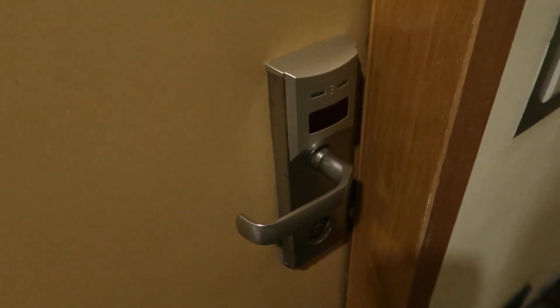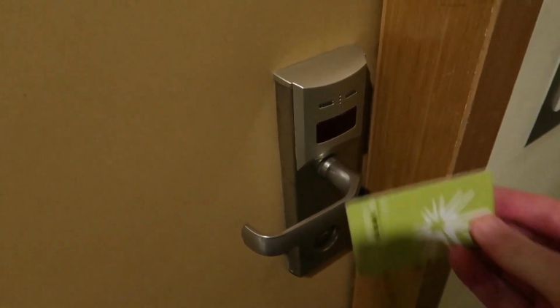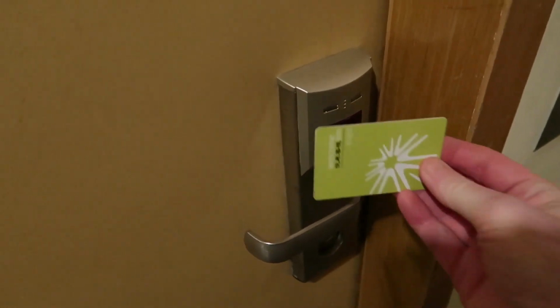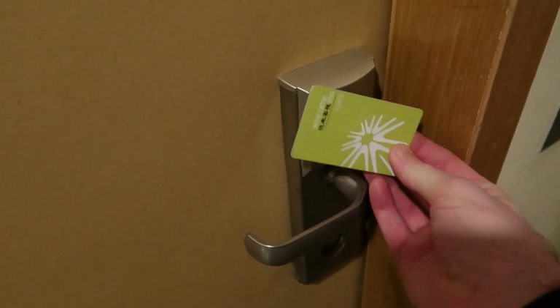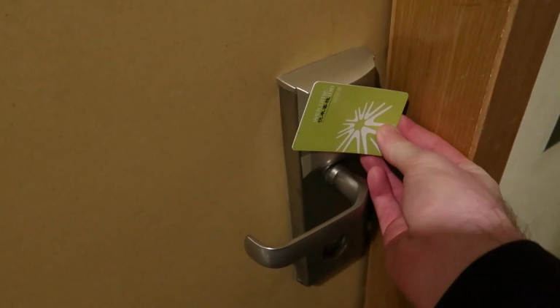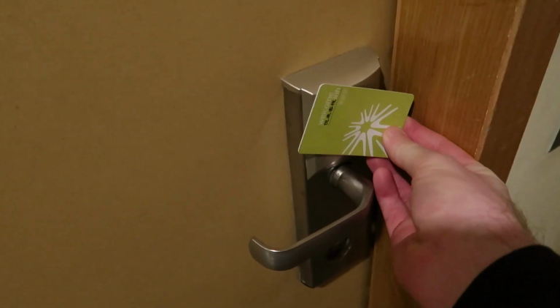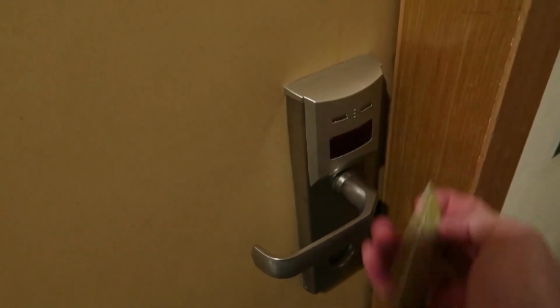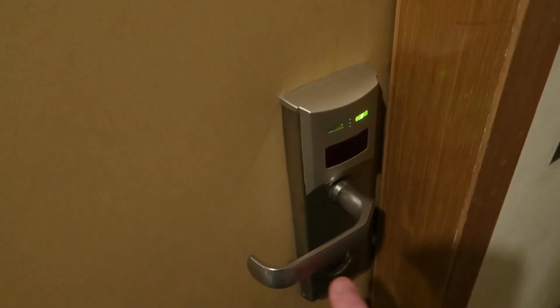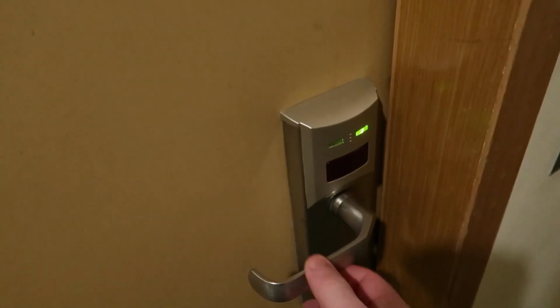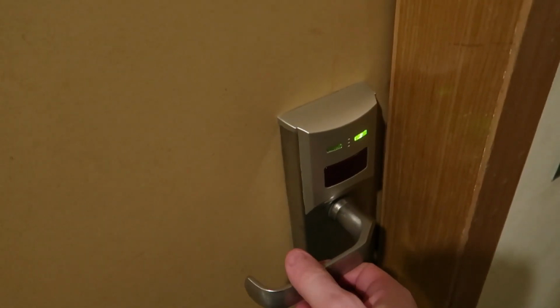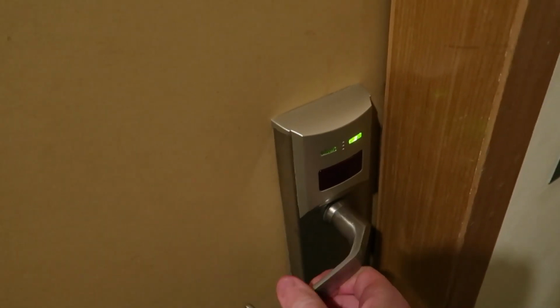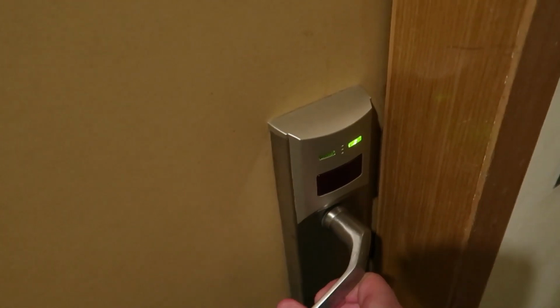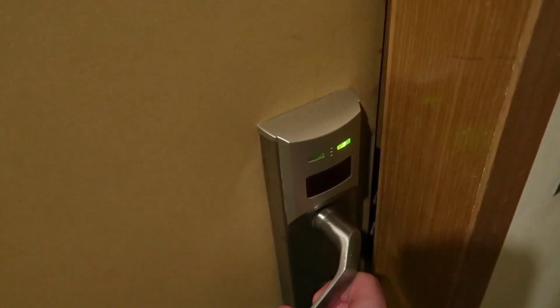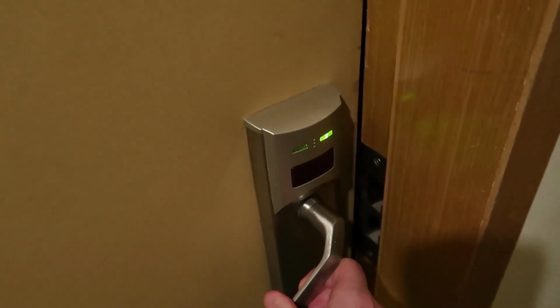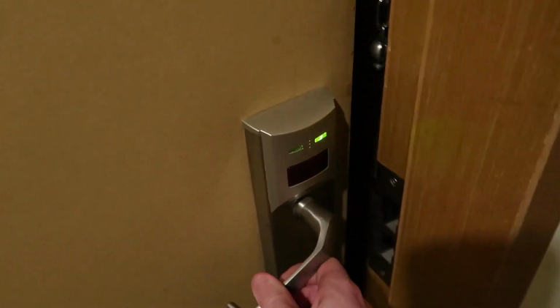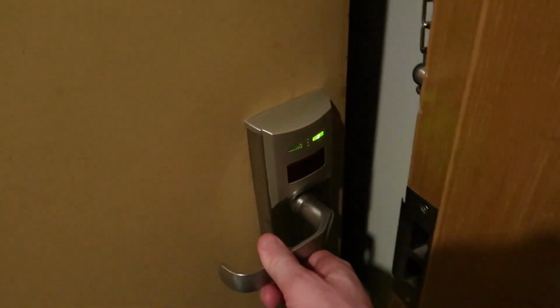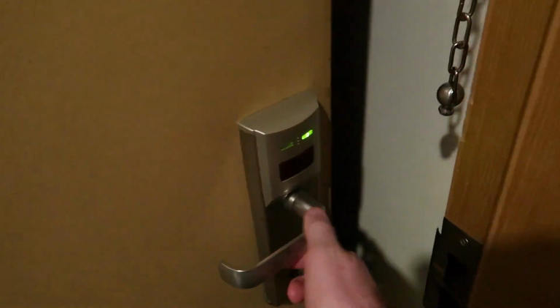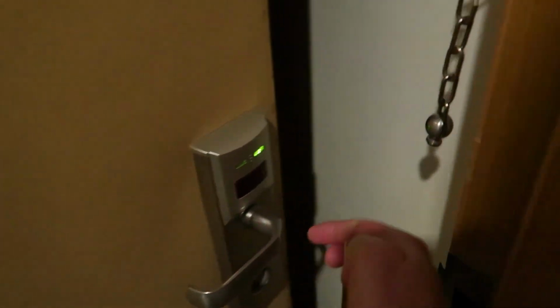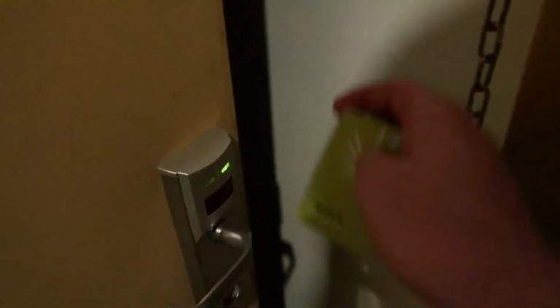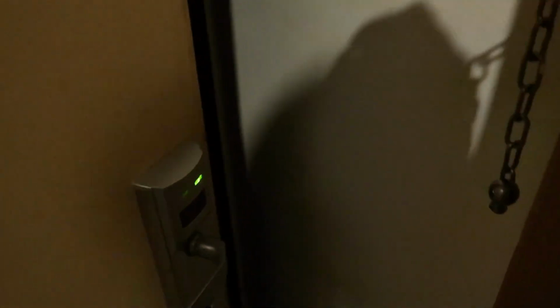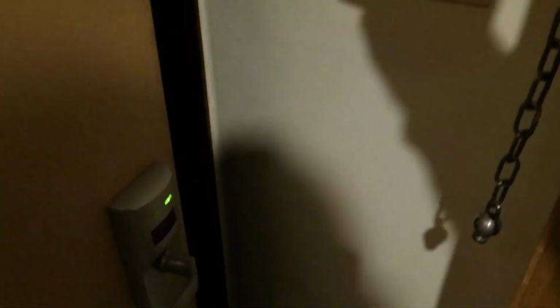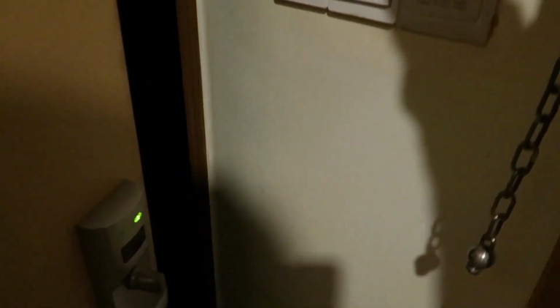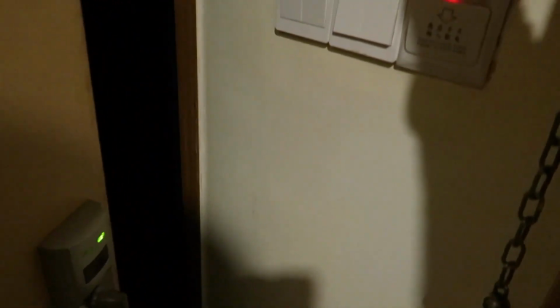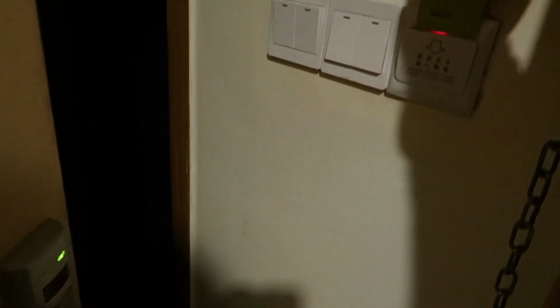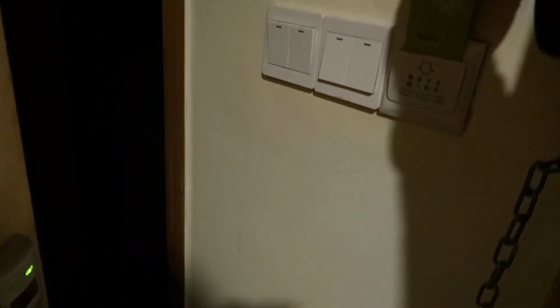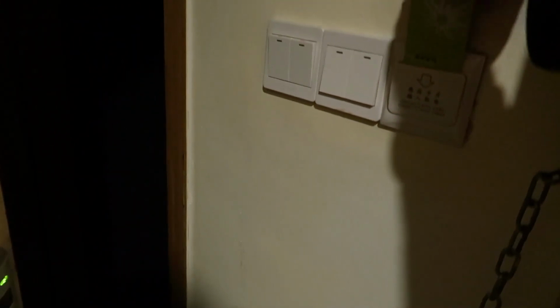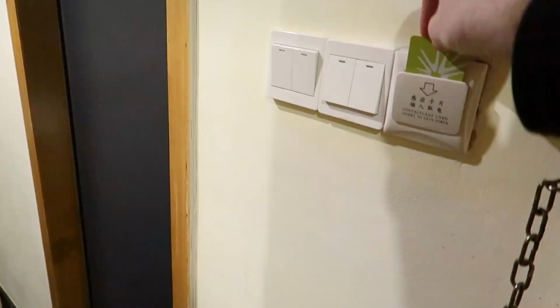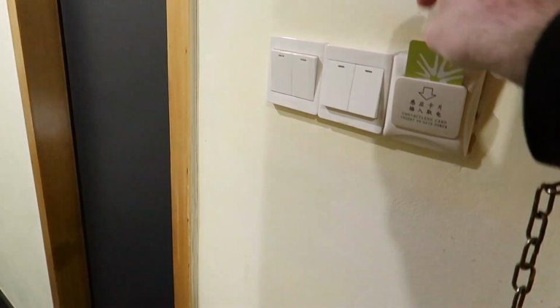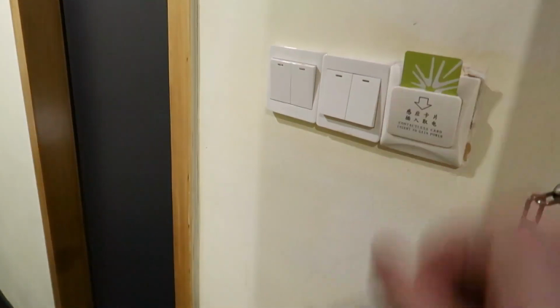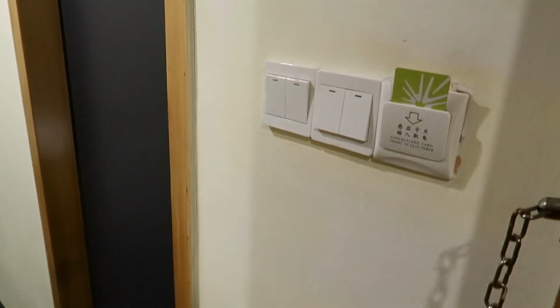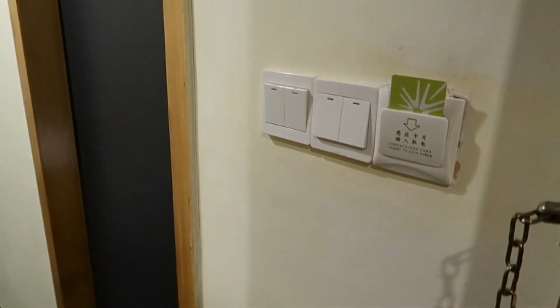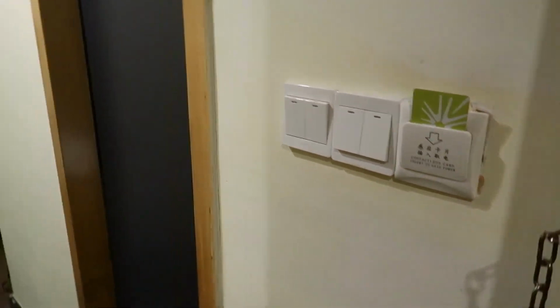Let's do a tour then. You can see here that I used my card to both open the door and turn on the electricity in the hotel room.